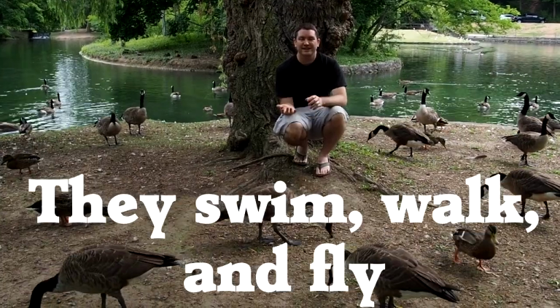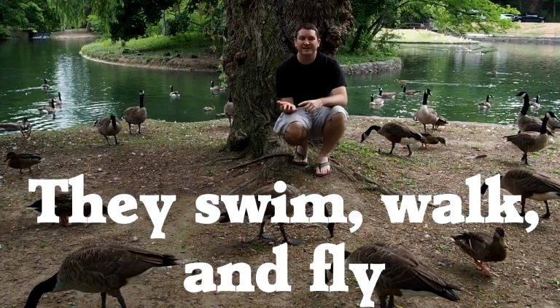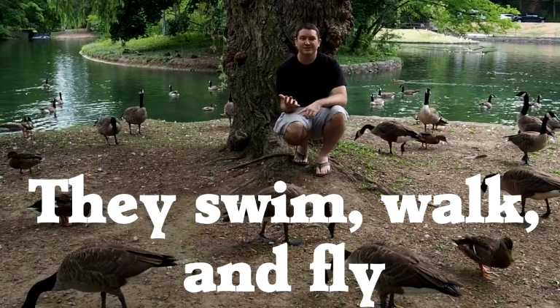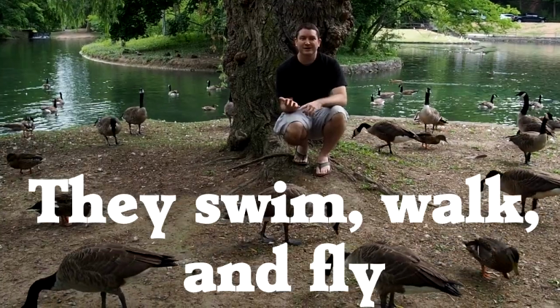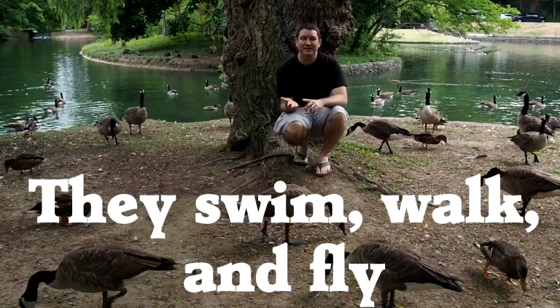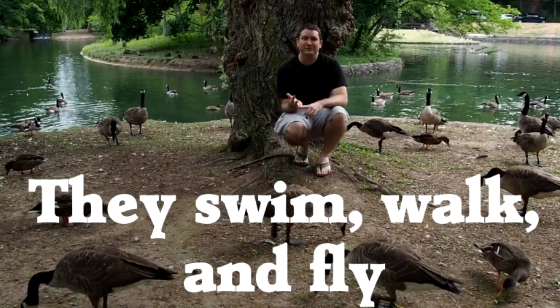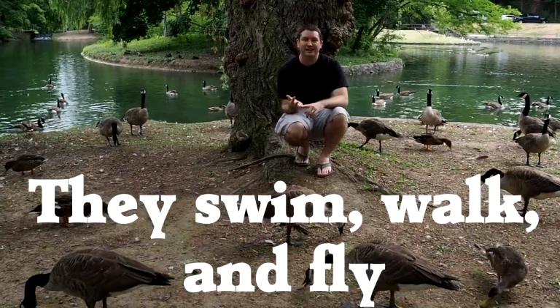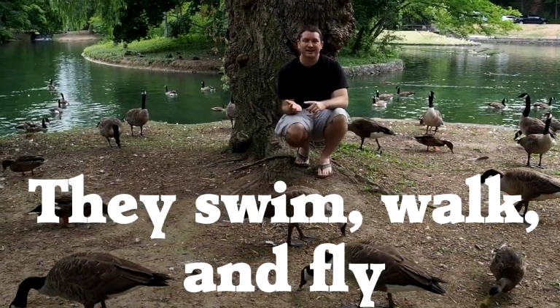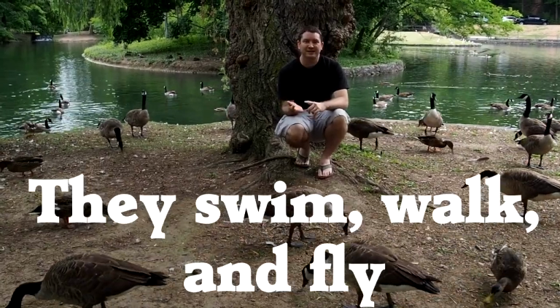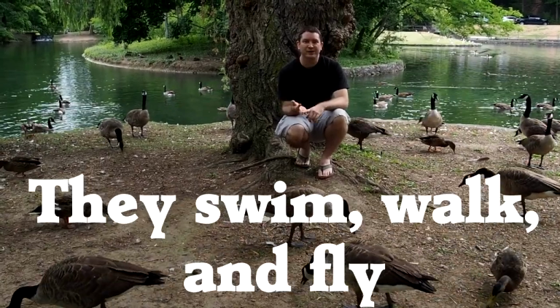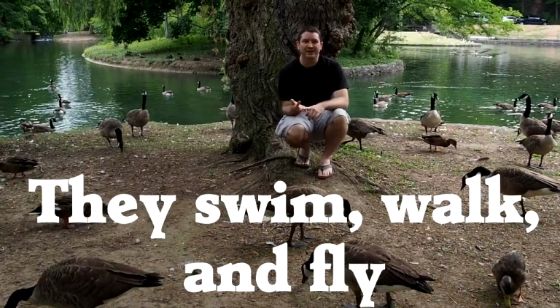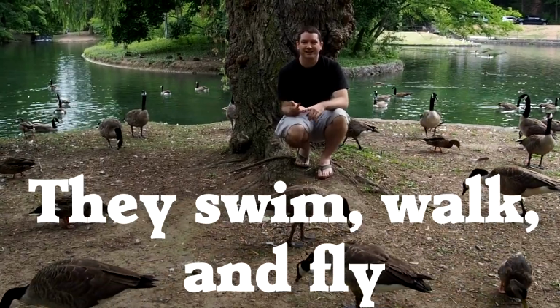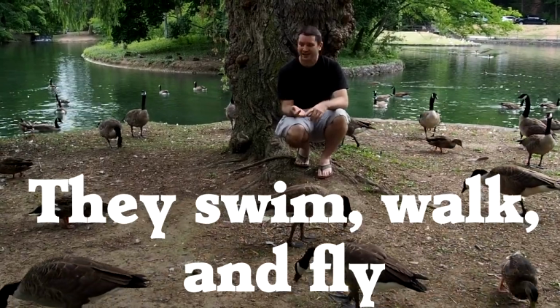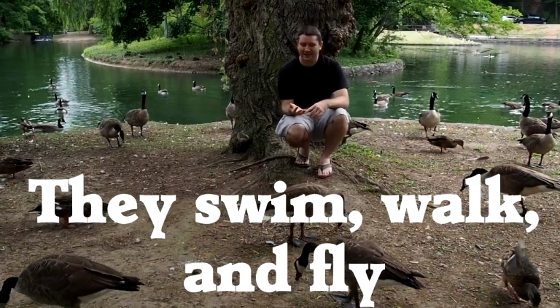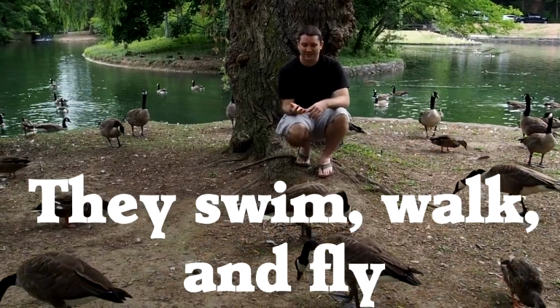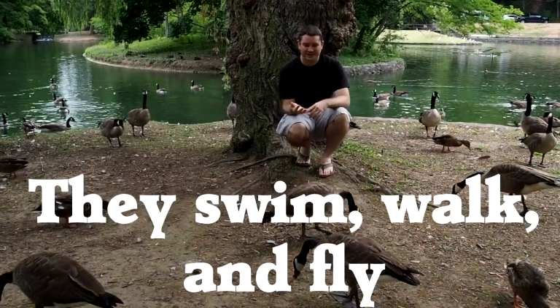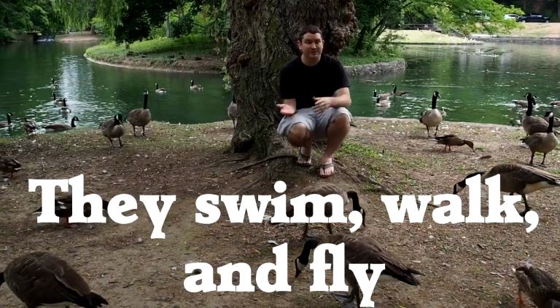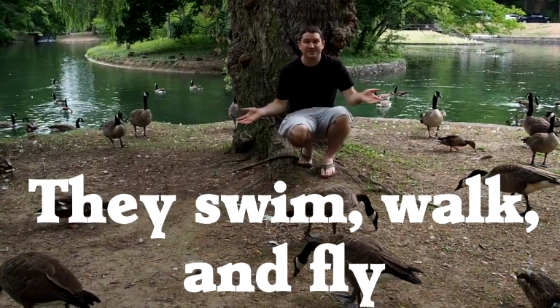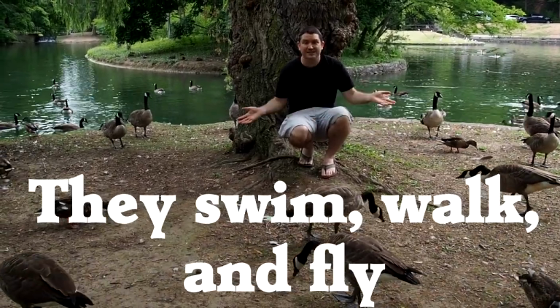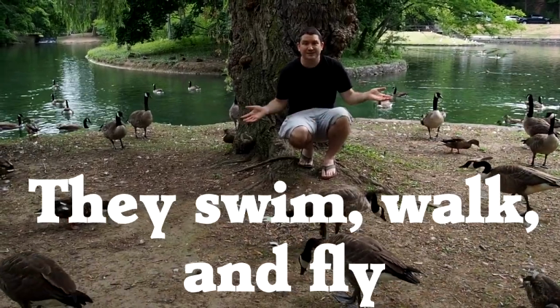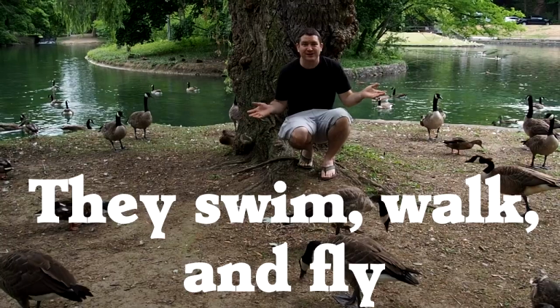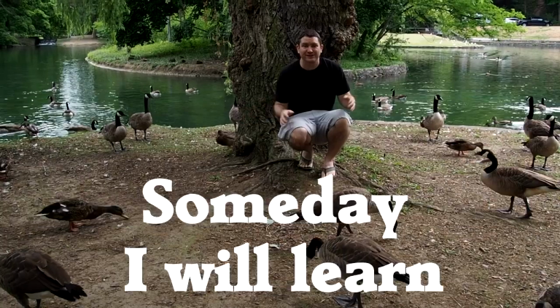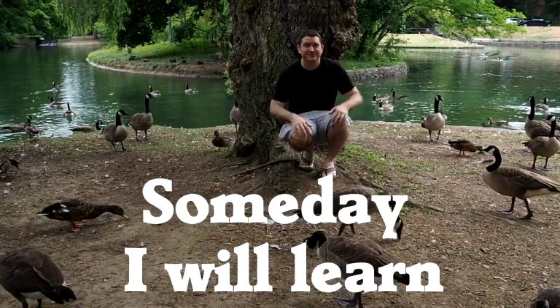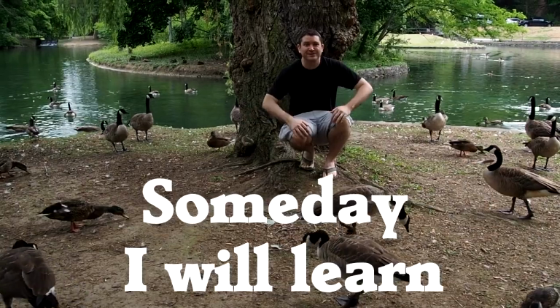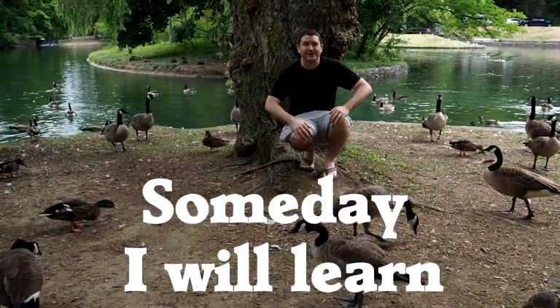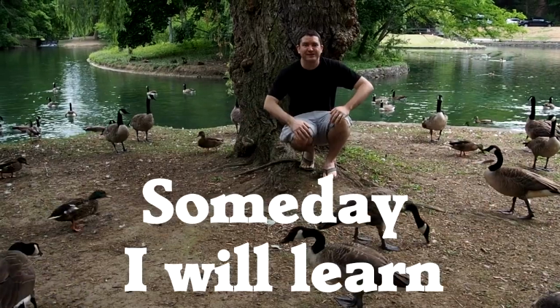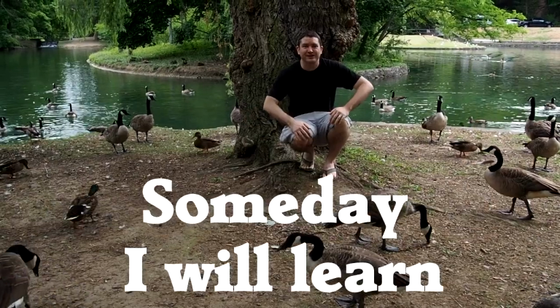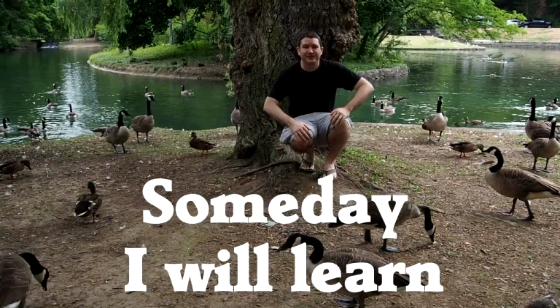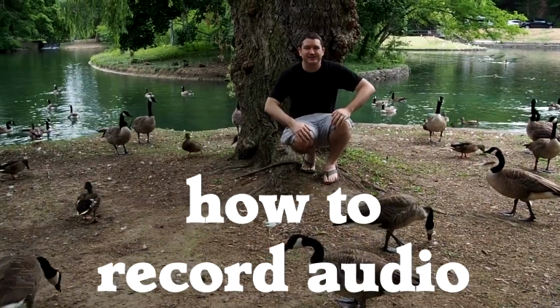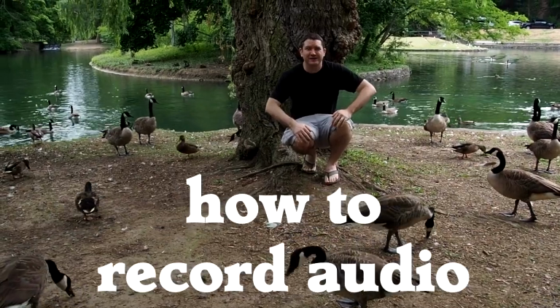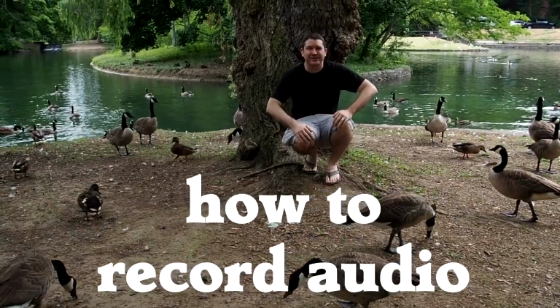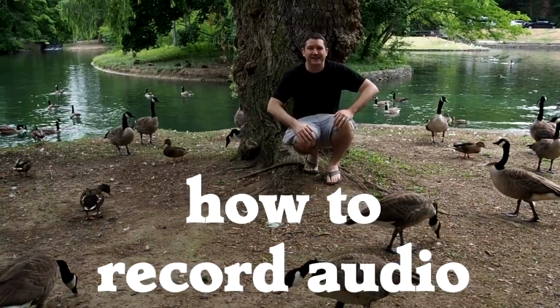They can swim, they can fly, they can walk, and they can basically do it all. So we're going to be learning about that.